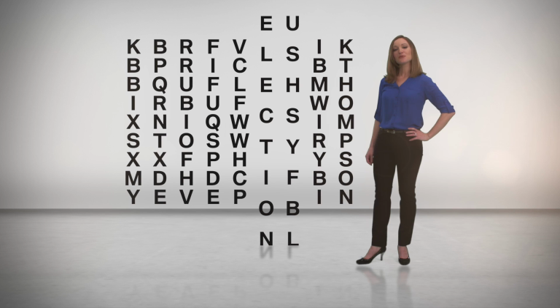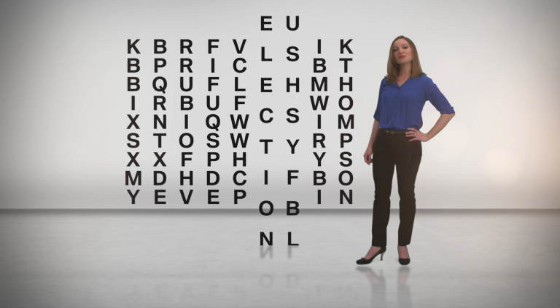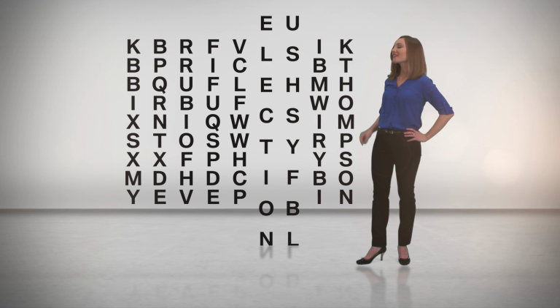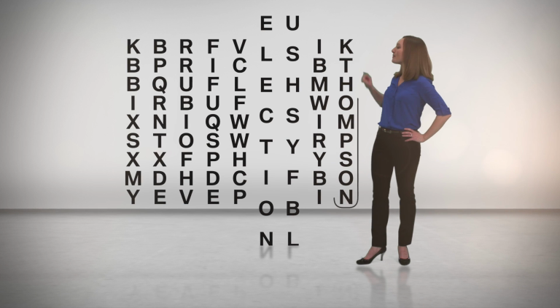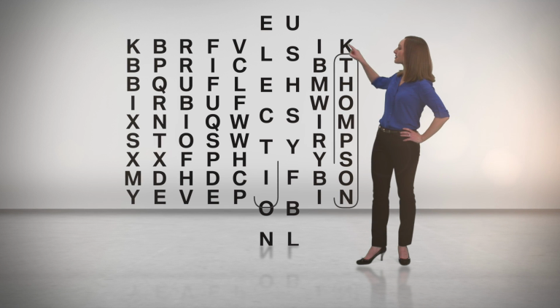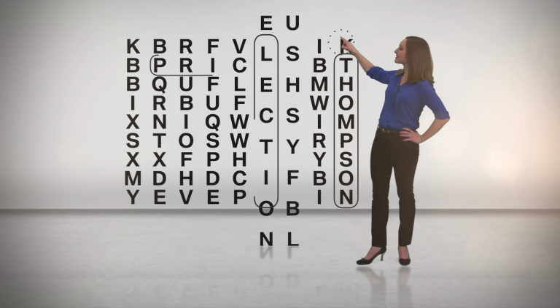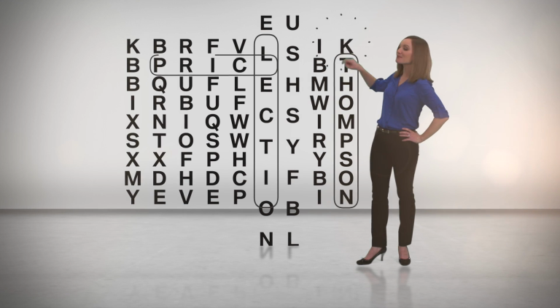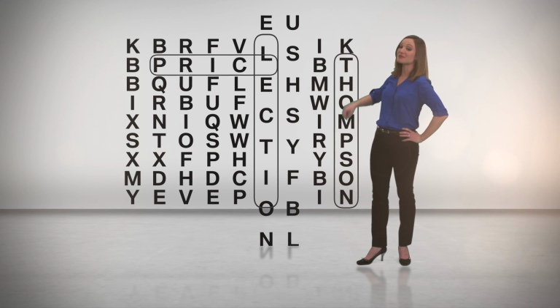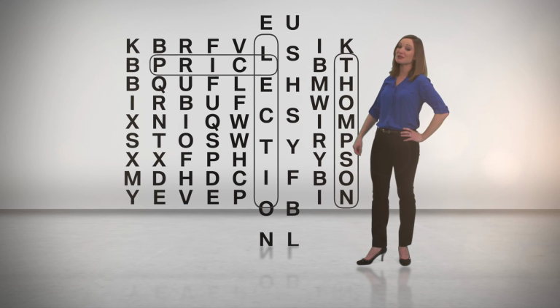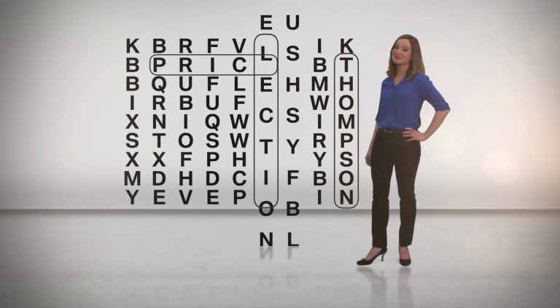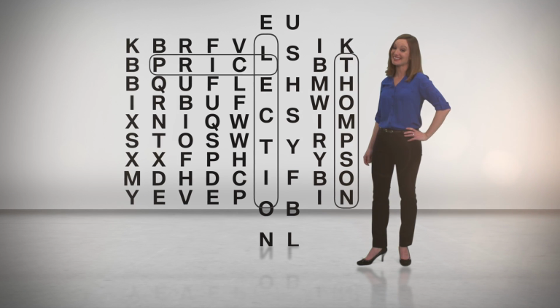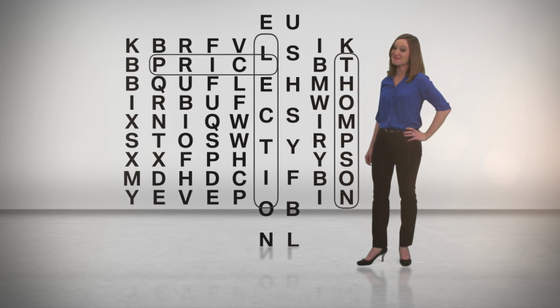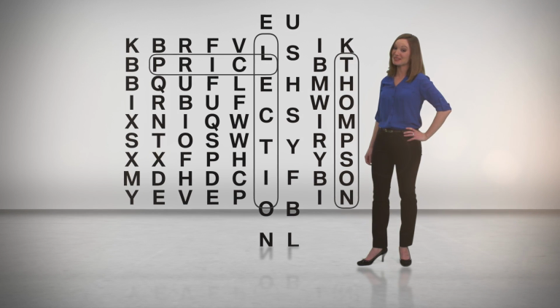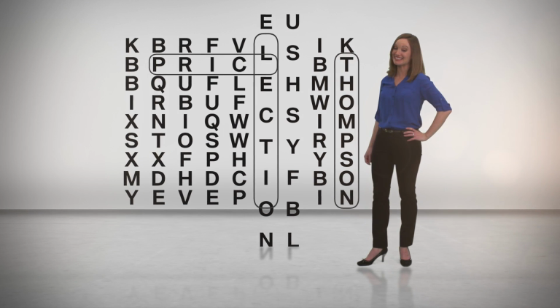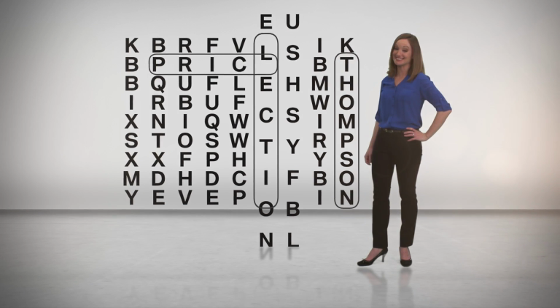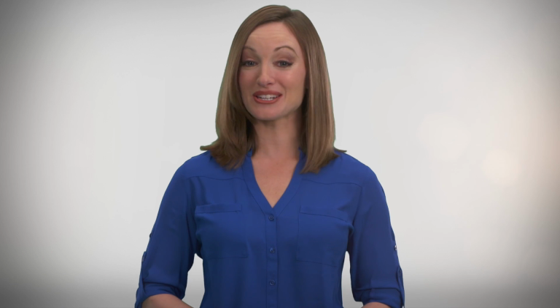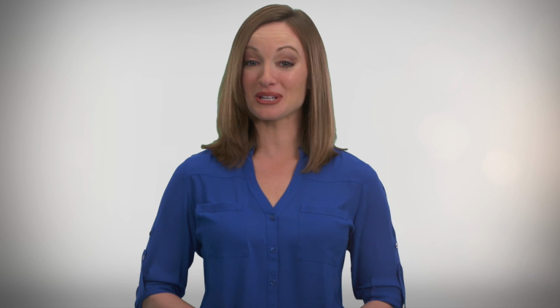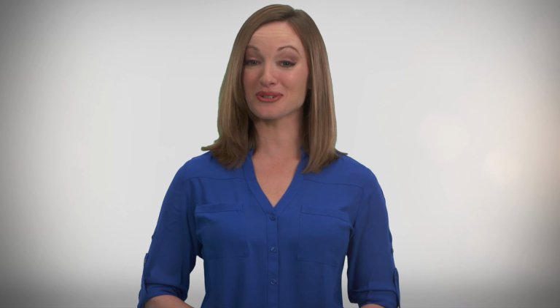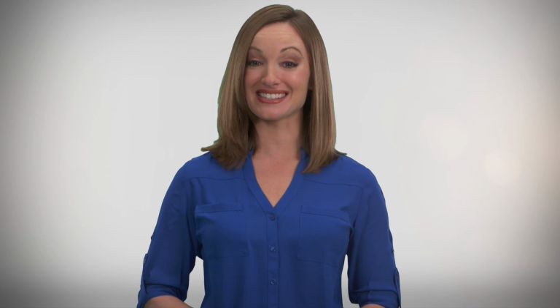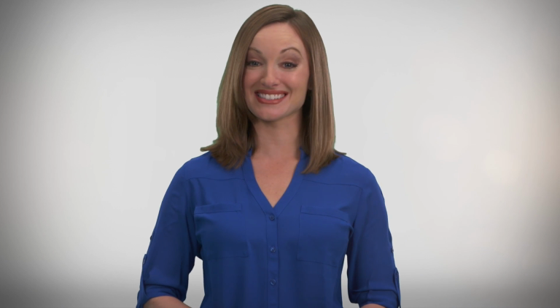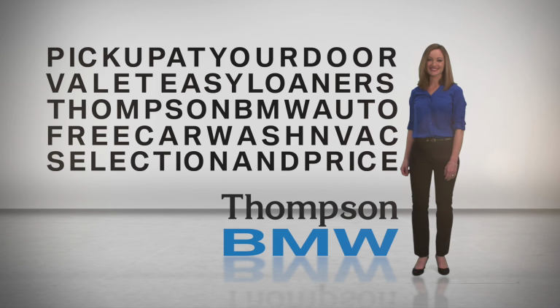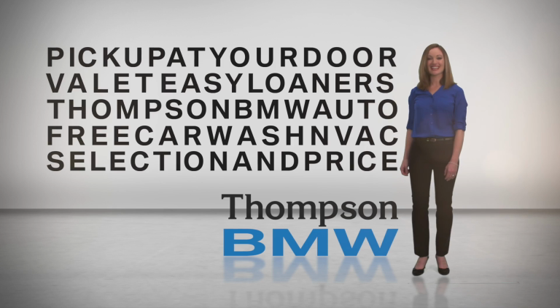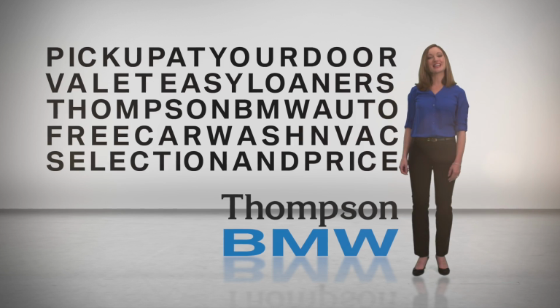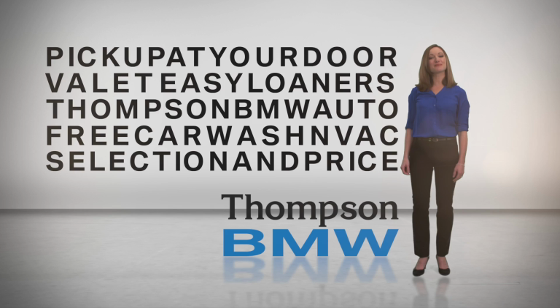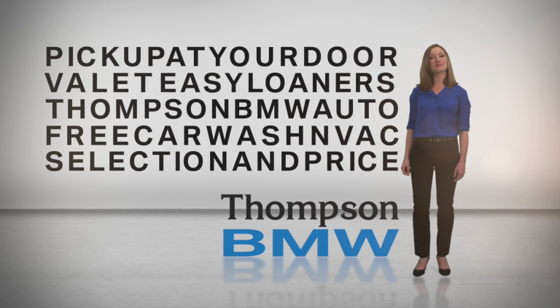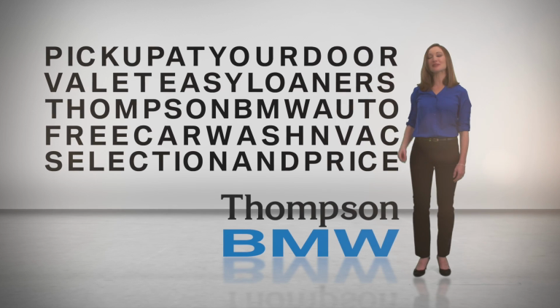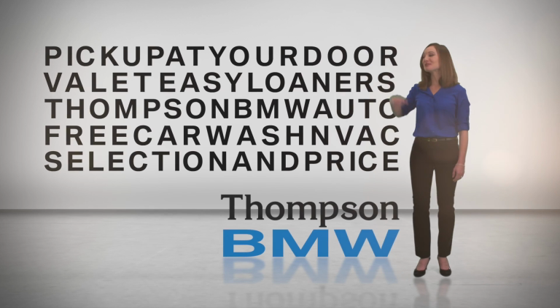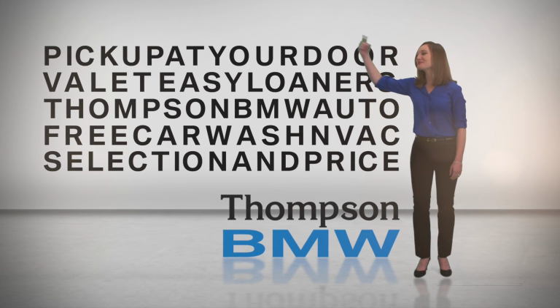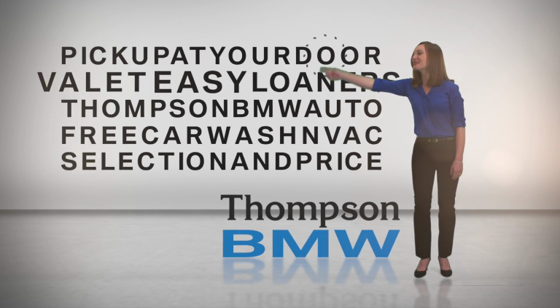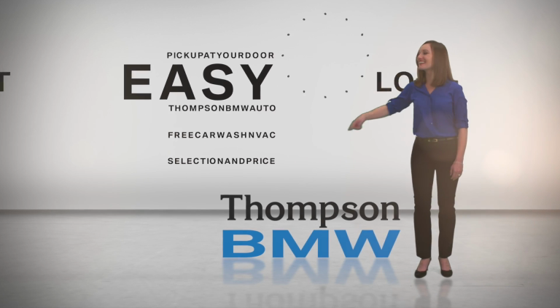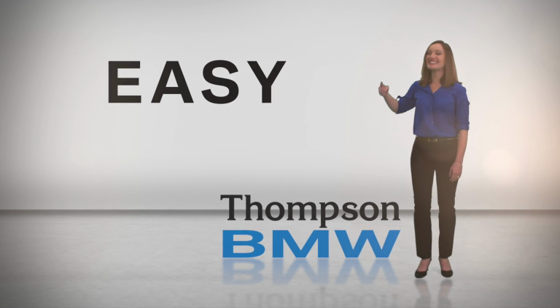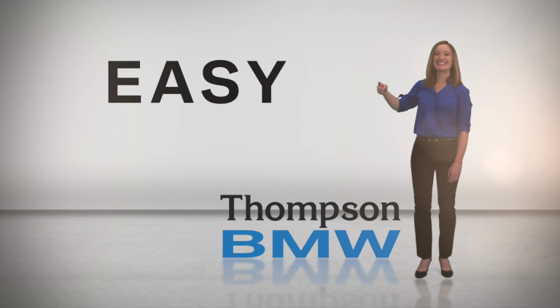When you're thinking of buying or leasing a BMW, it can be puzzling. So many choices. At Thompson BMW, we make it easy.